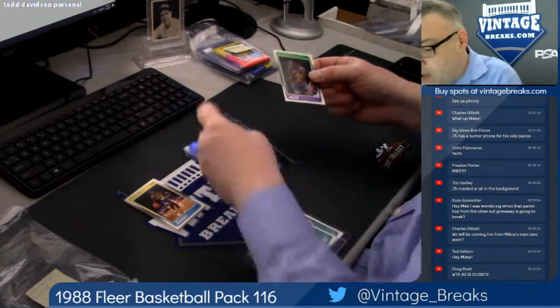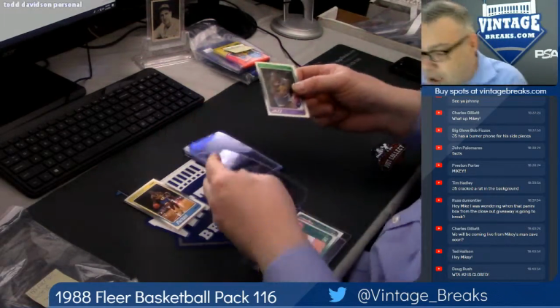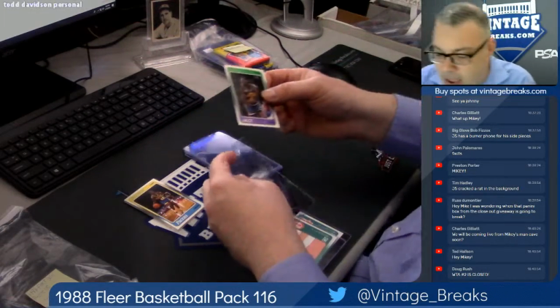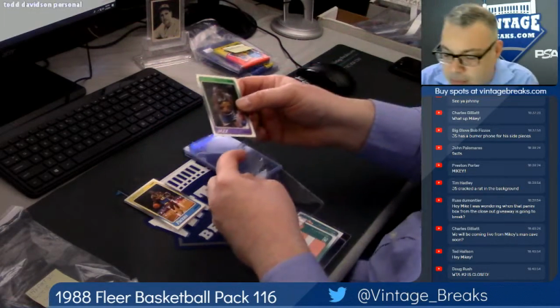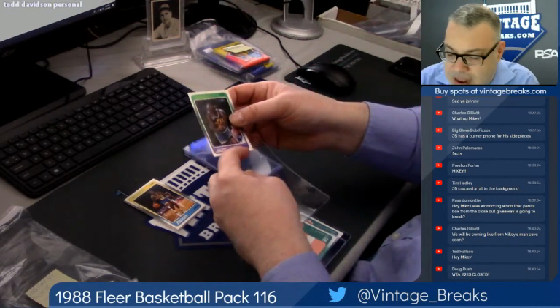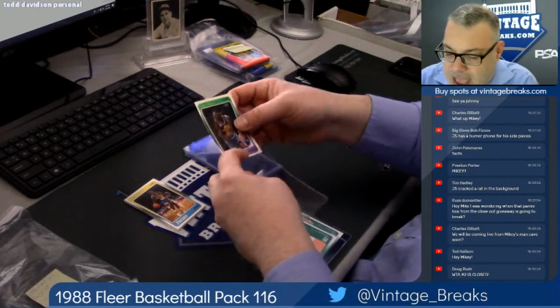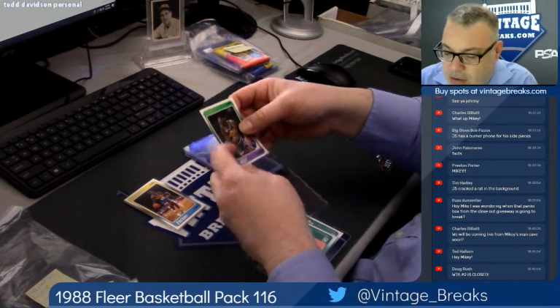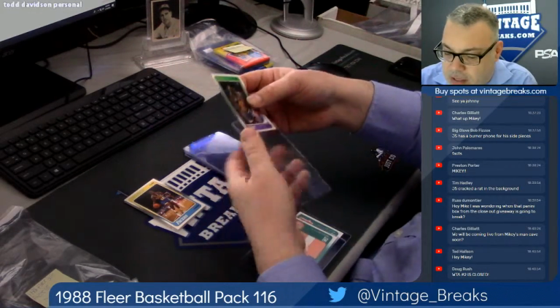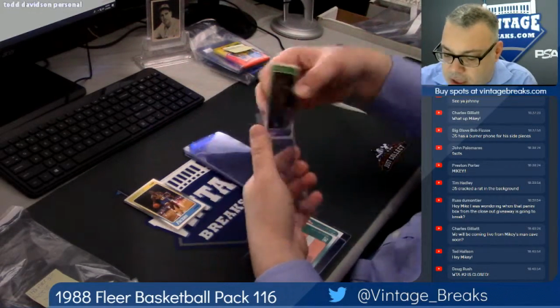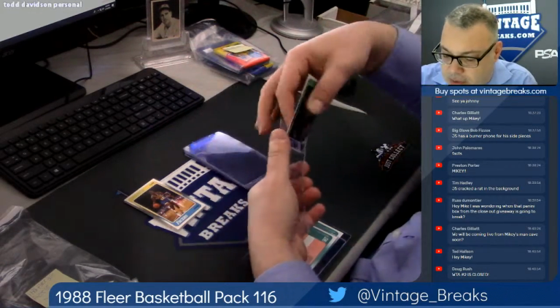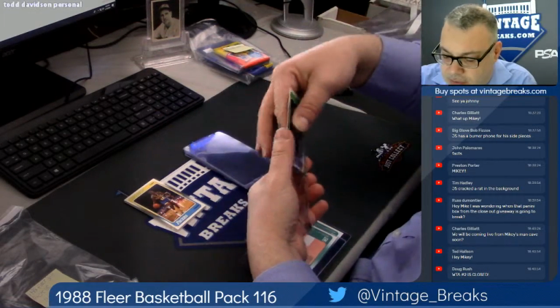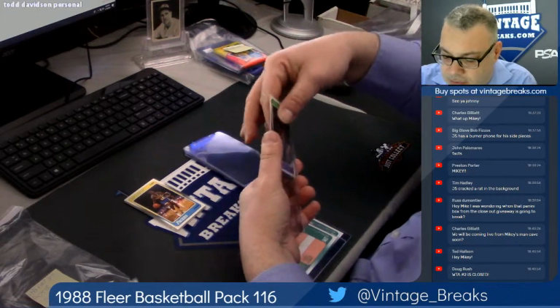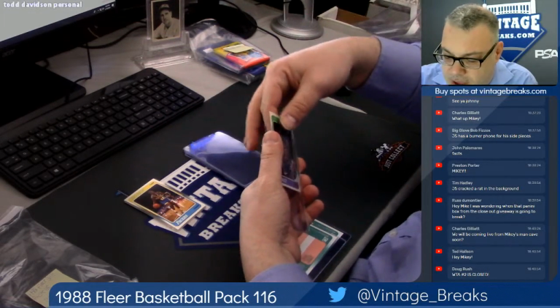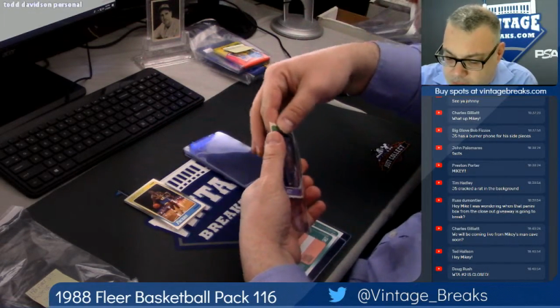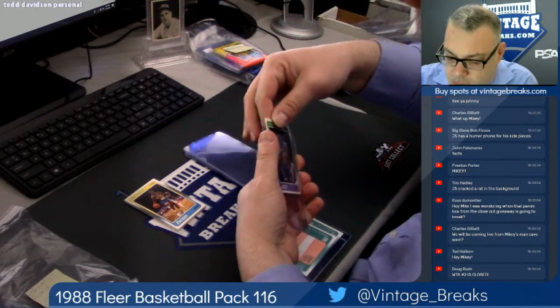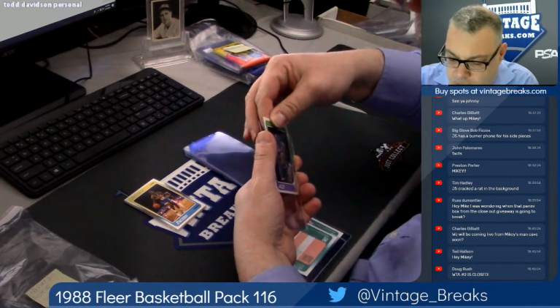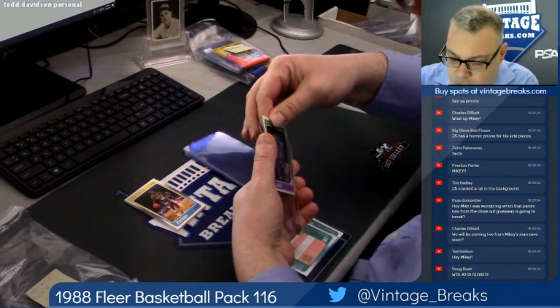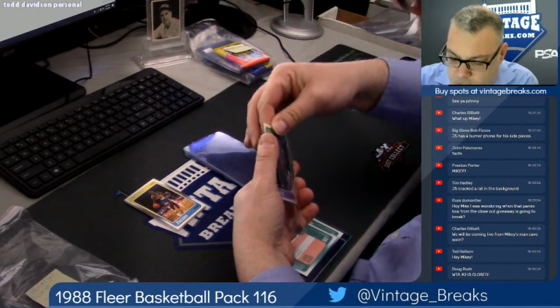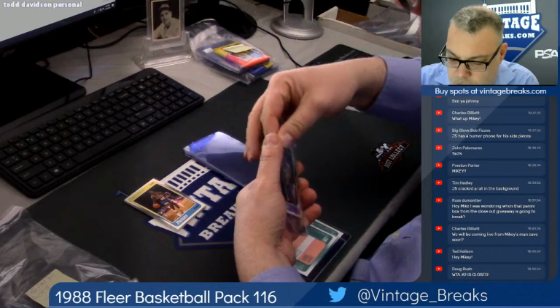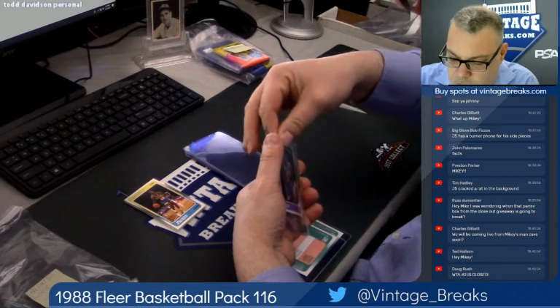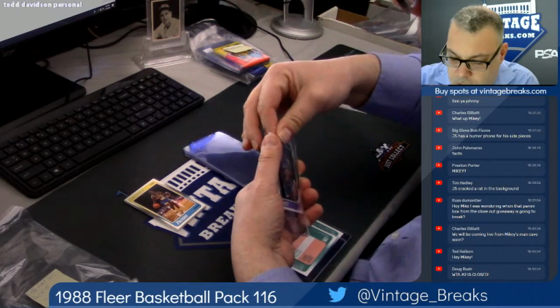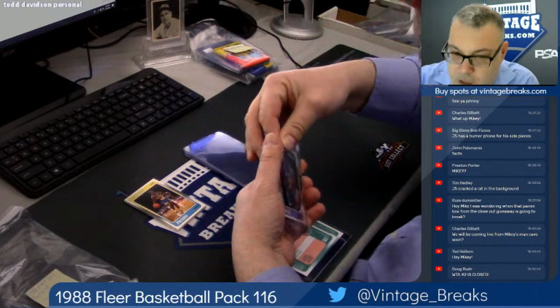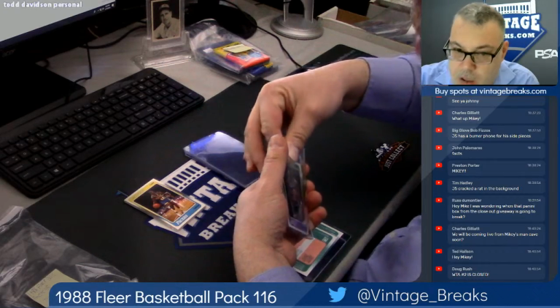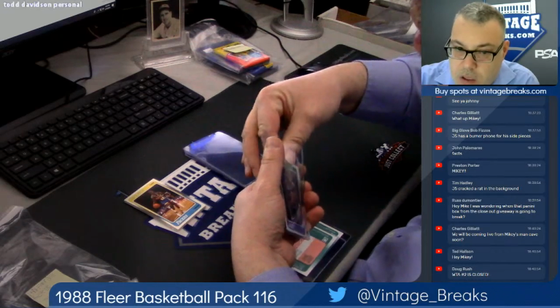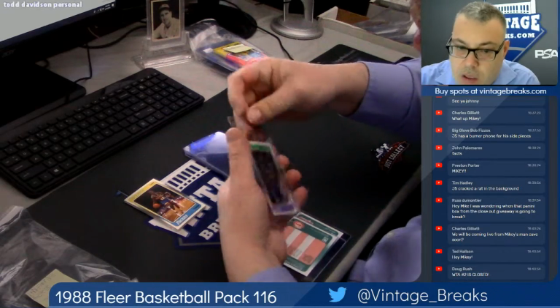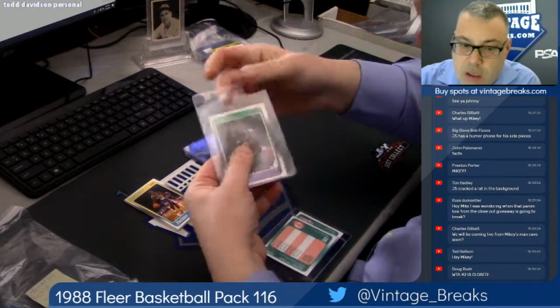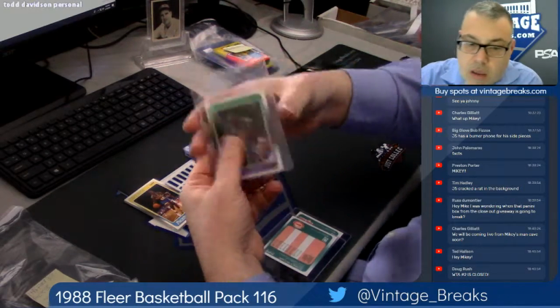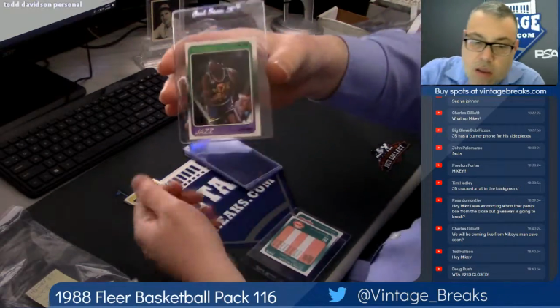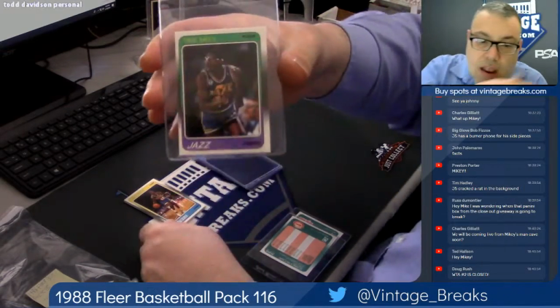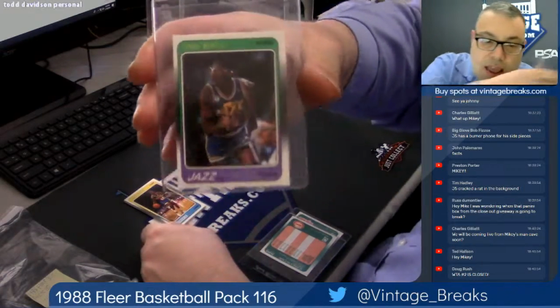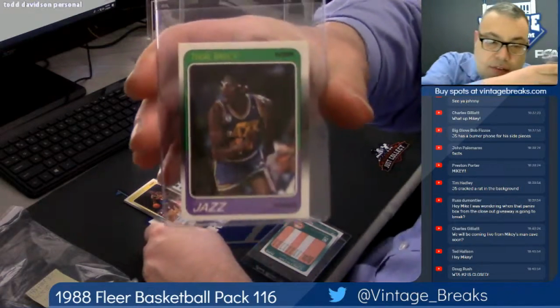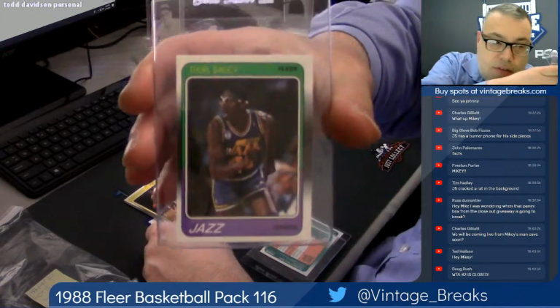9:30. Who got the Brett and Yow in the 75? Nice.